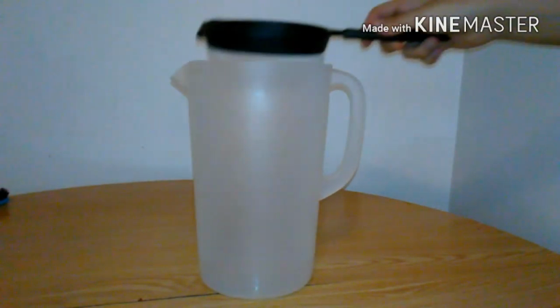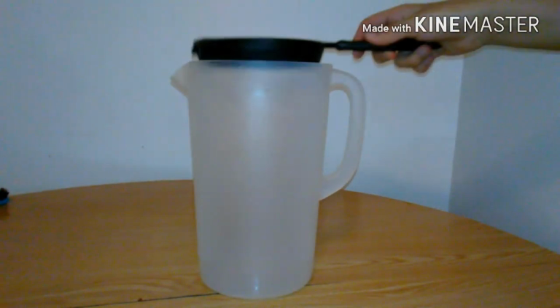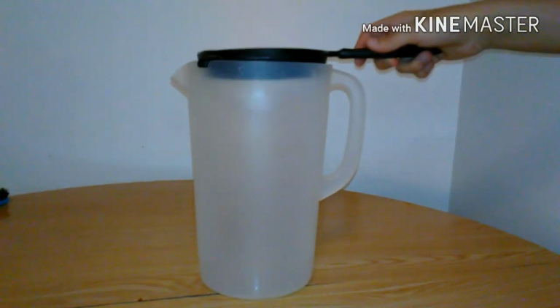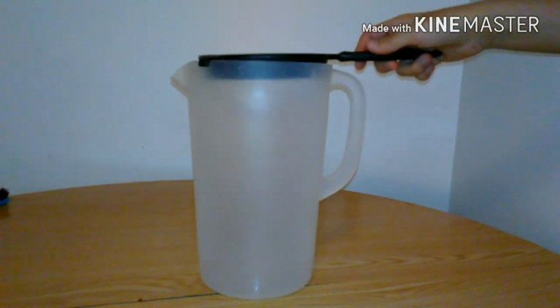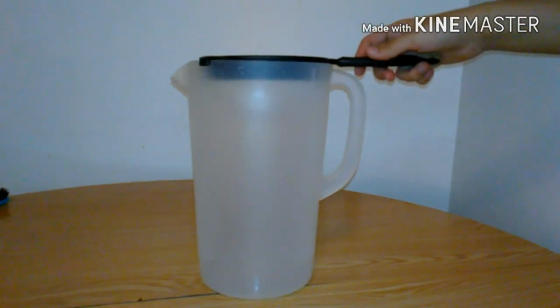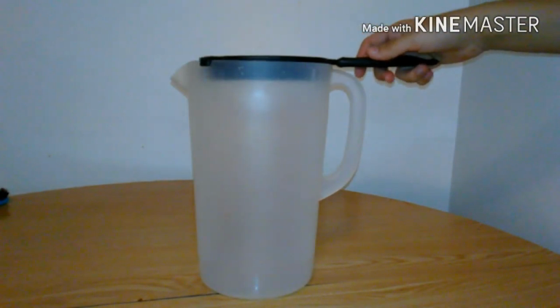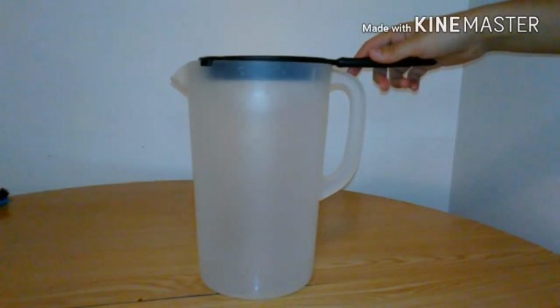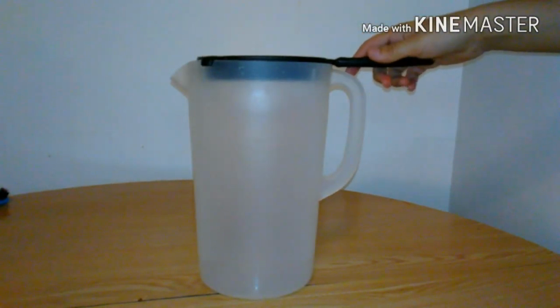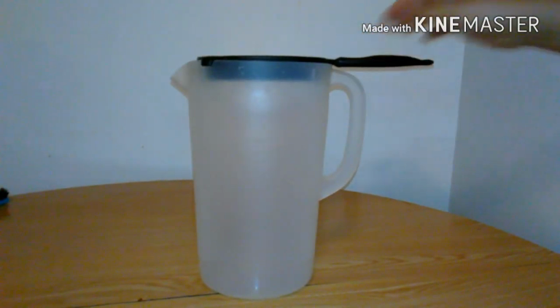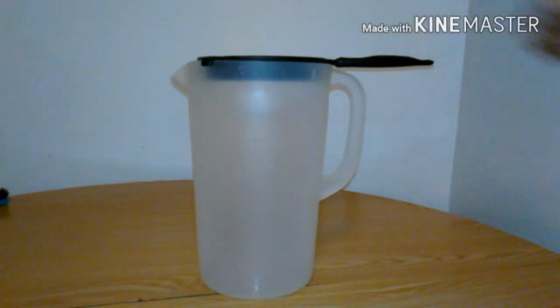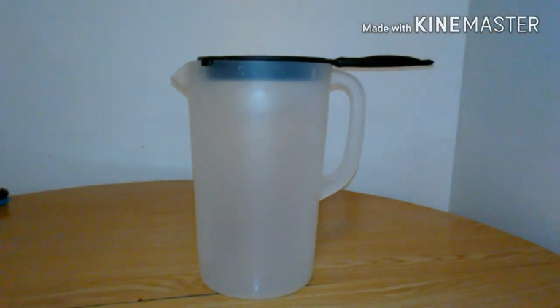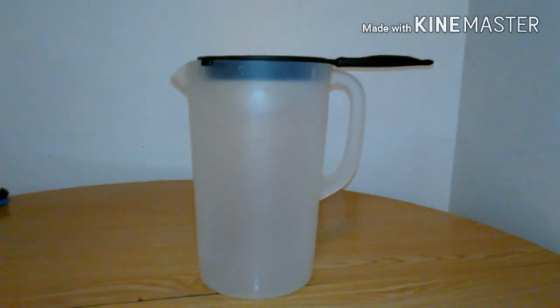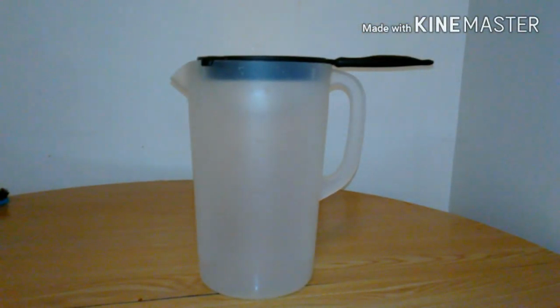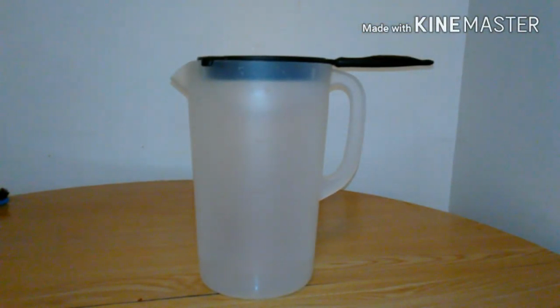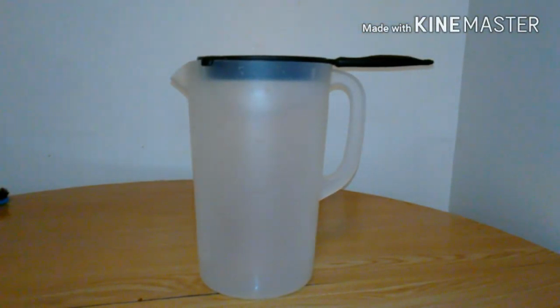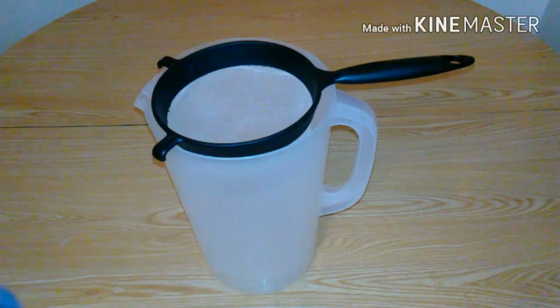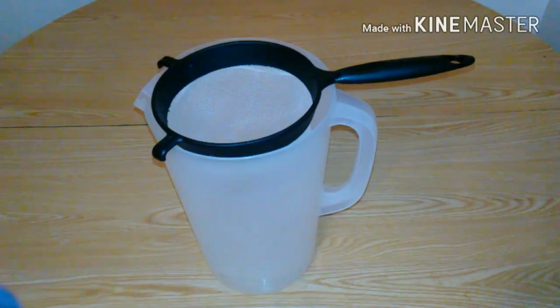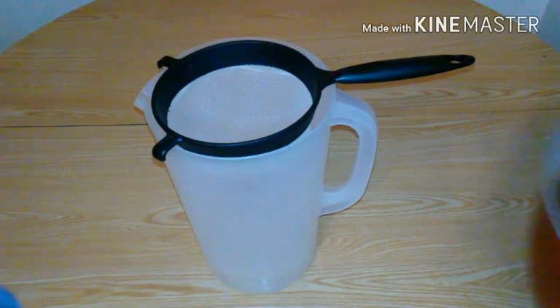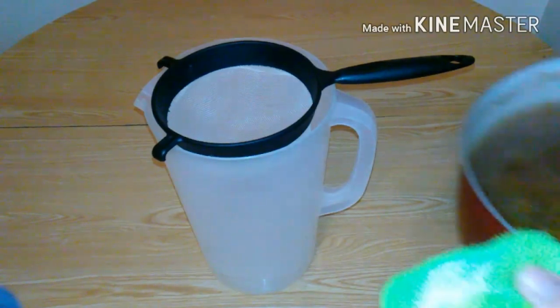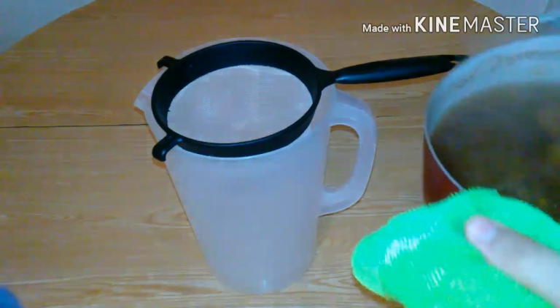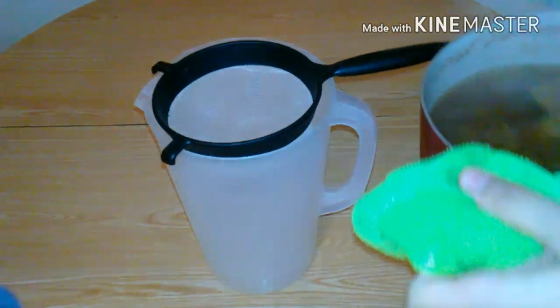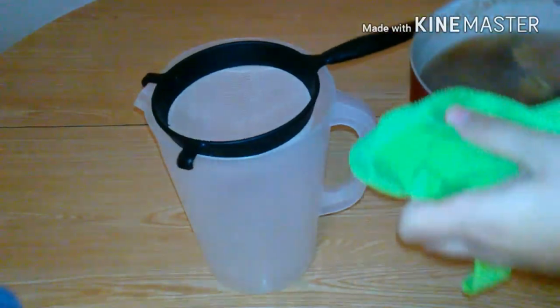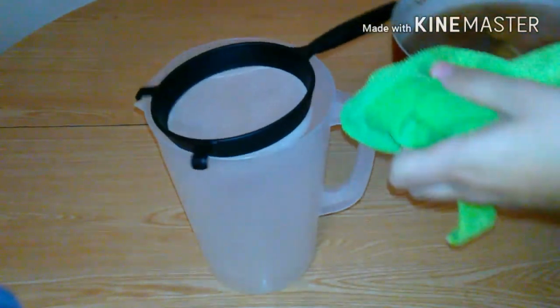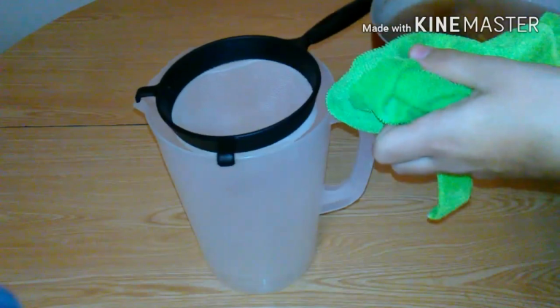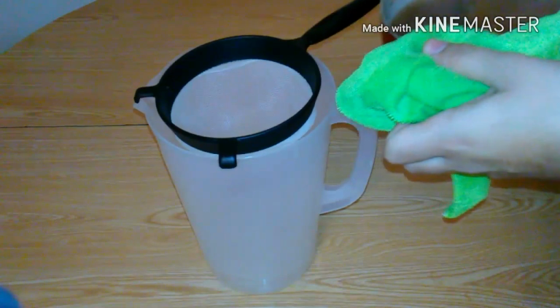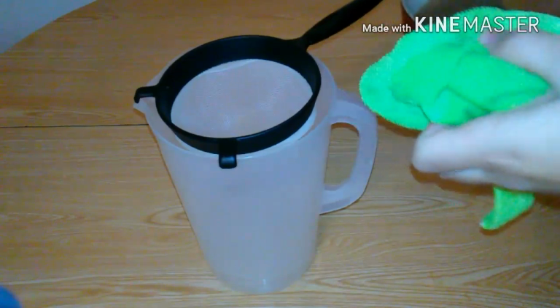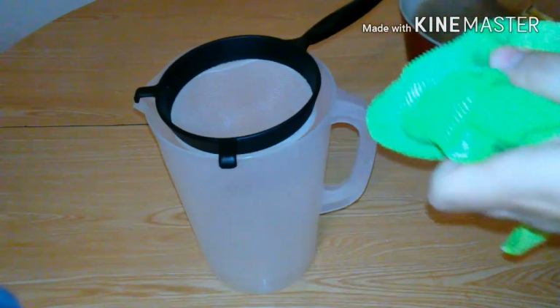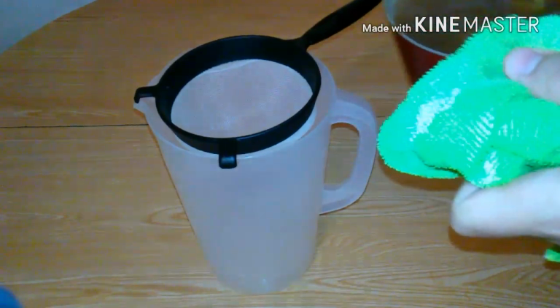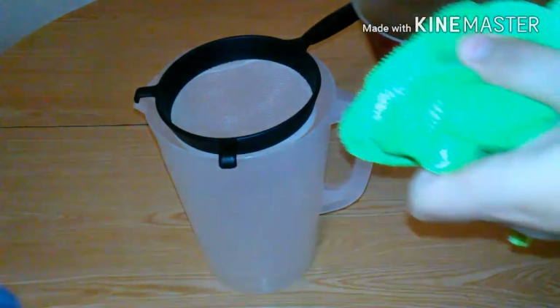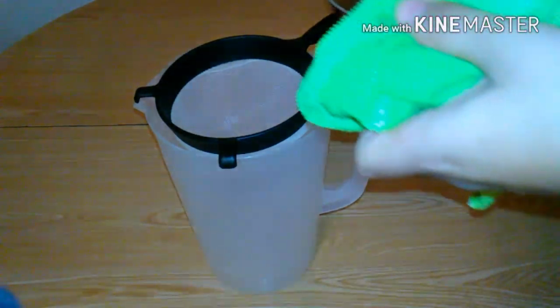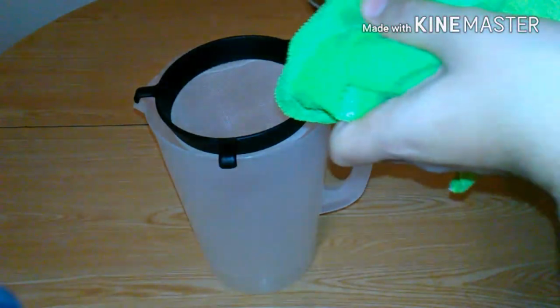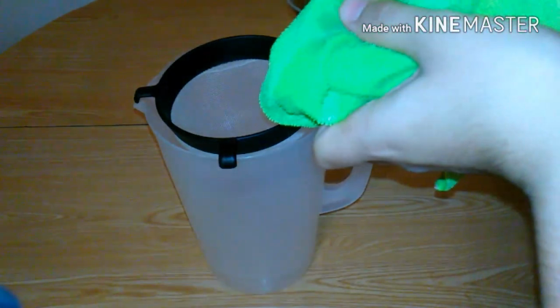I forgot to say one more thing — you're gonna need a strainer and you're just gonna strain all the water from the pineapple.